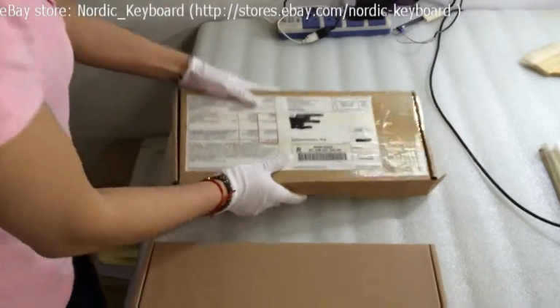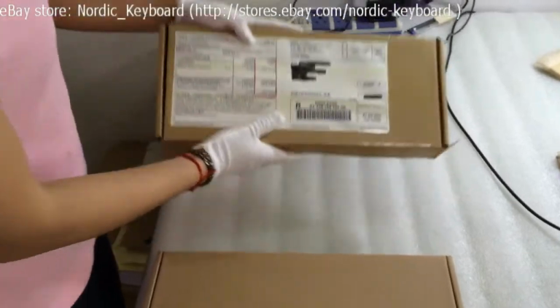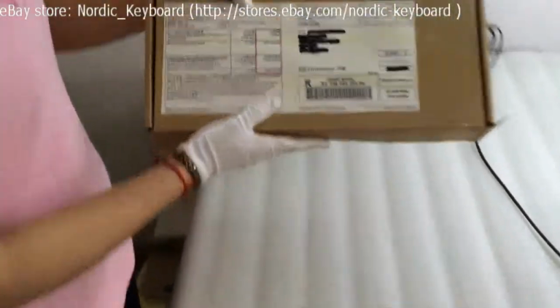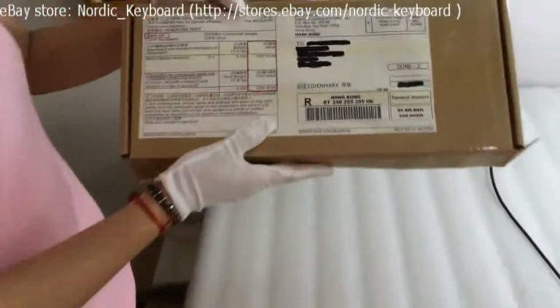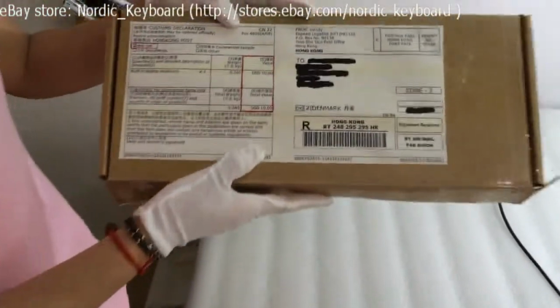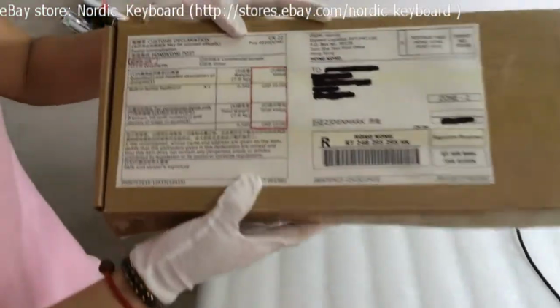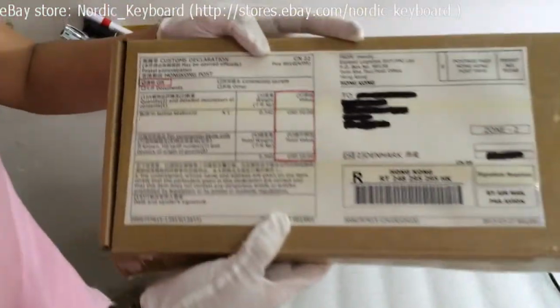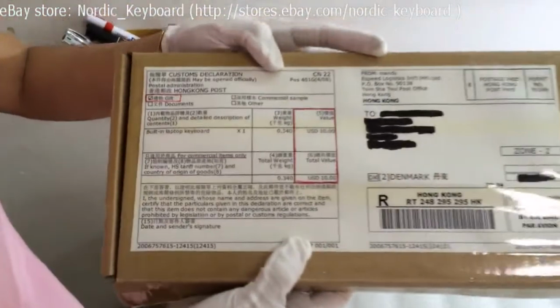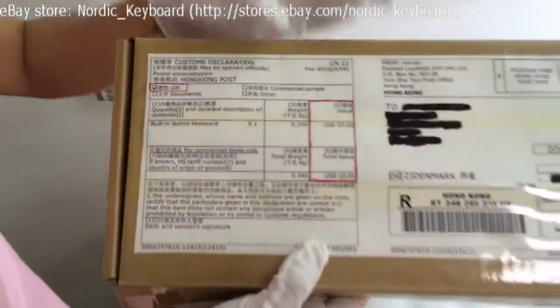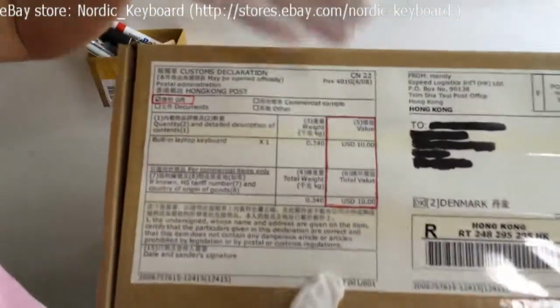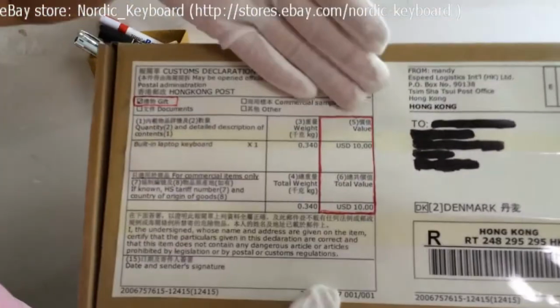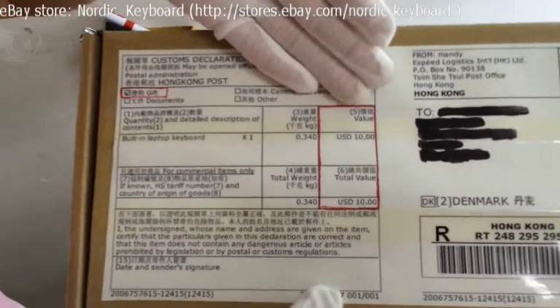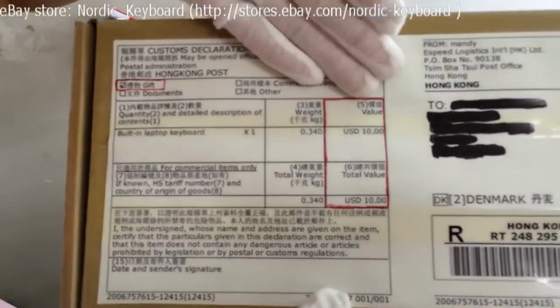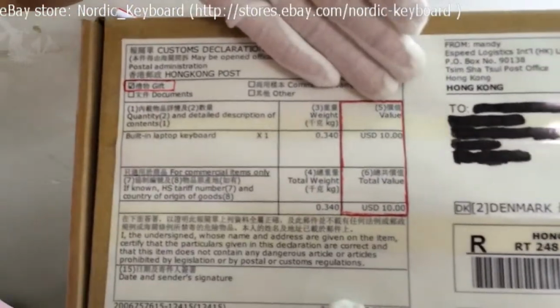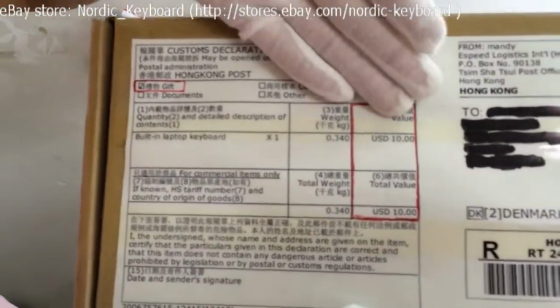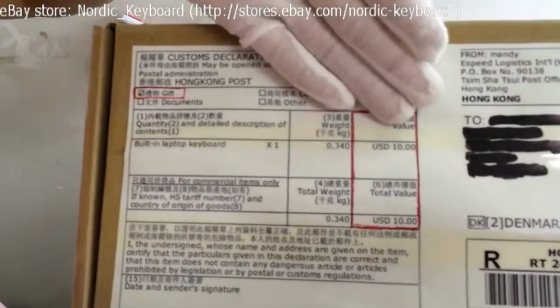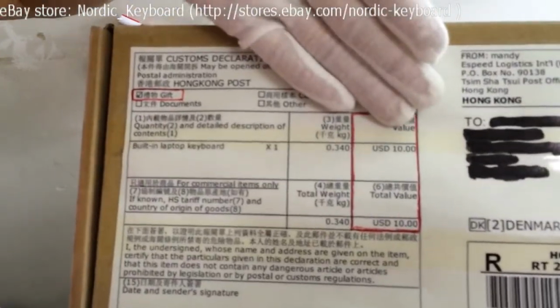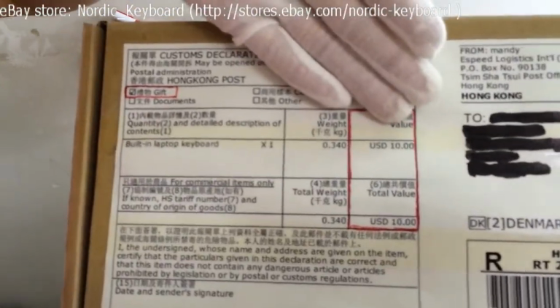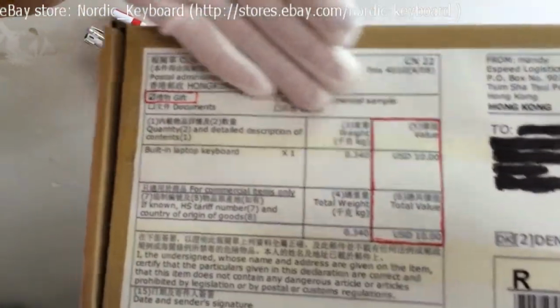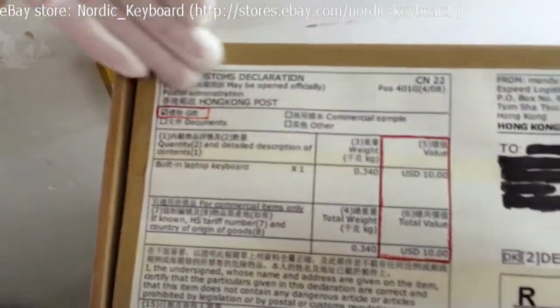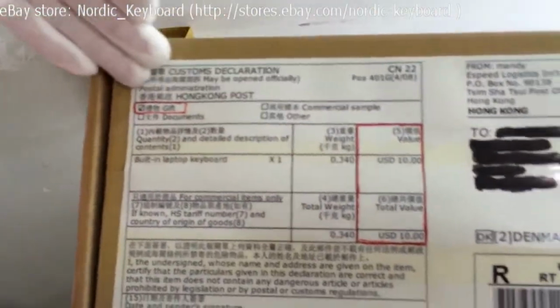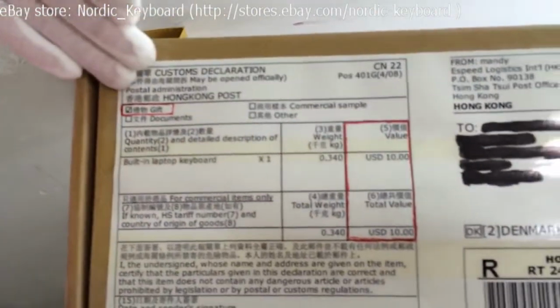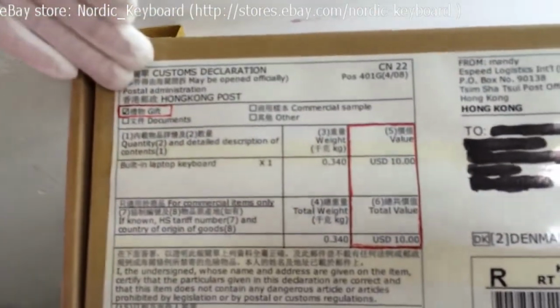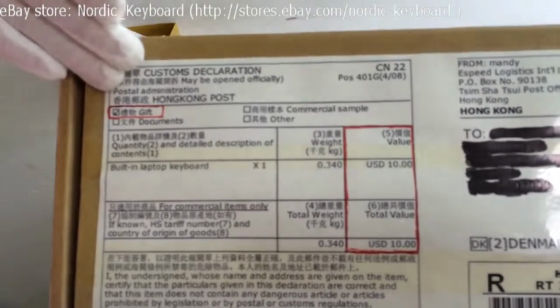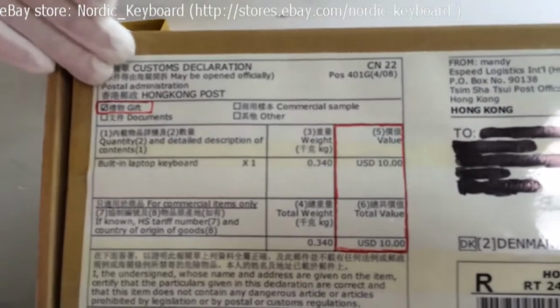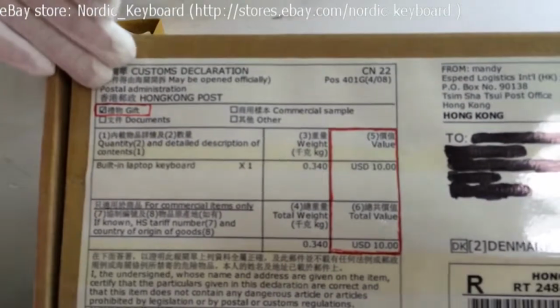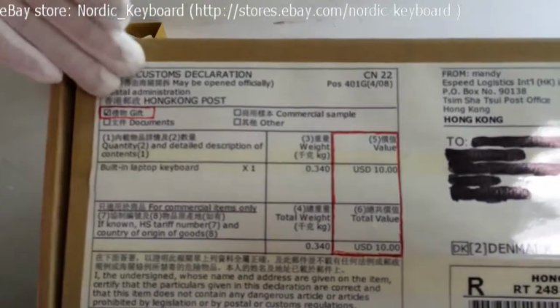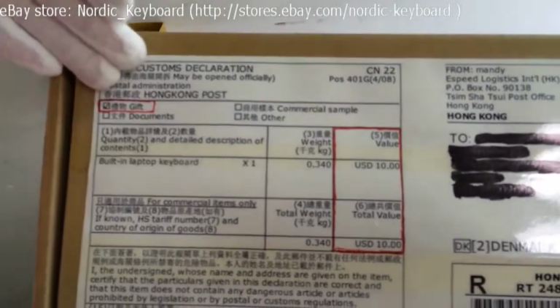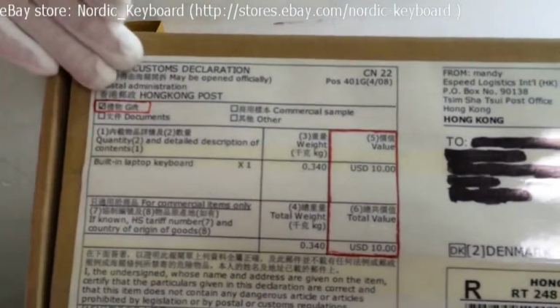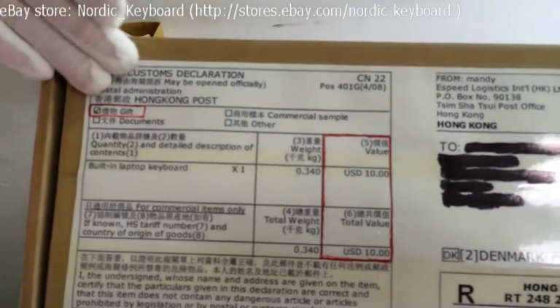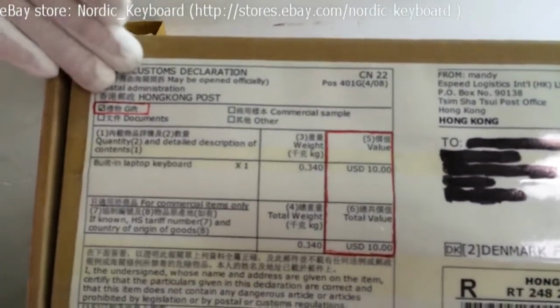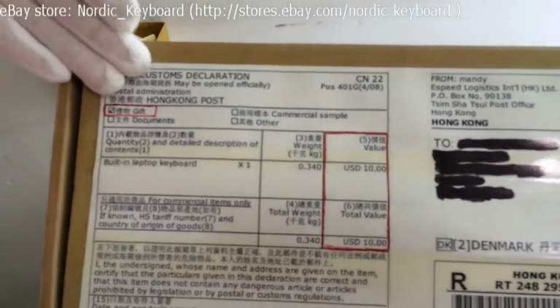On the outside, we can mark 10 USD on the package and send it out as a gift per your request.